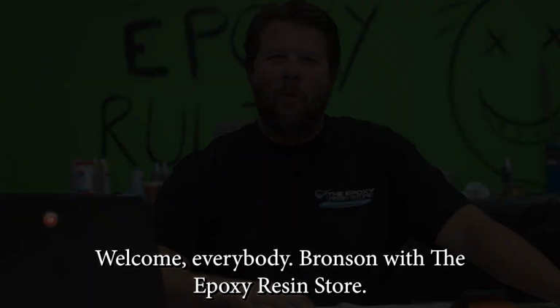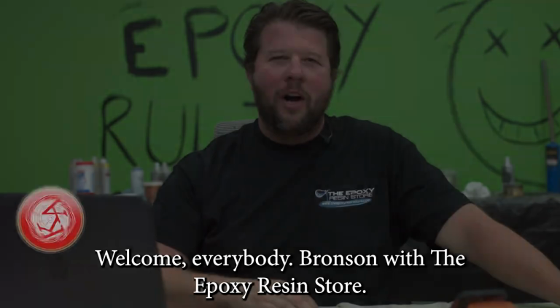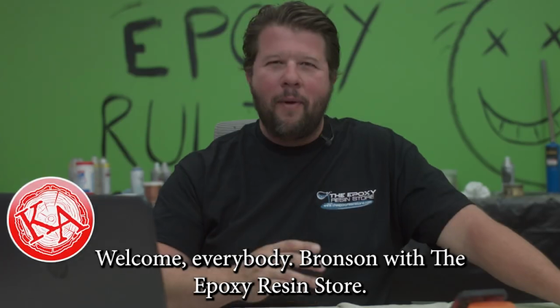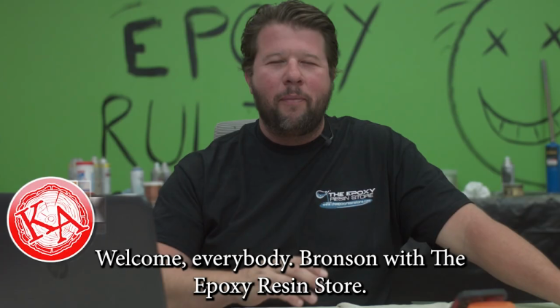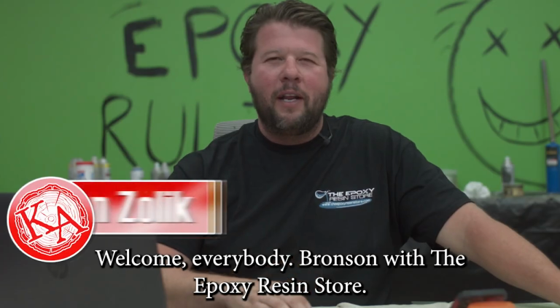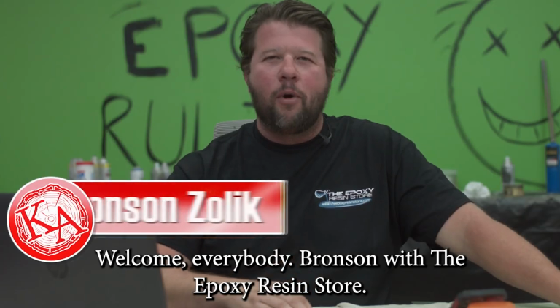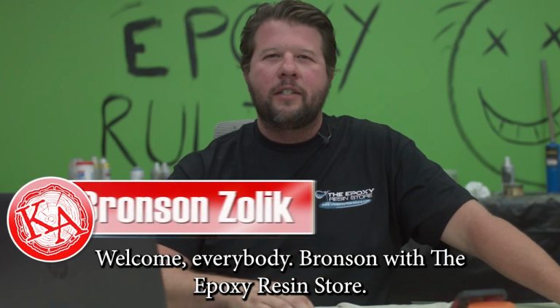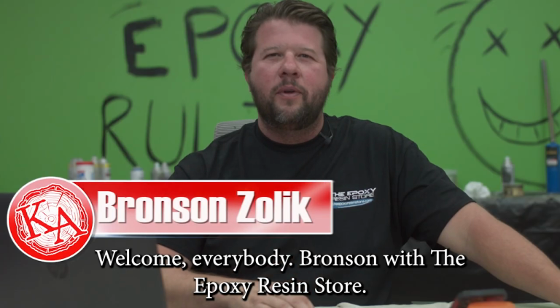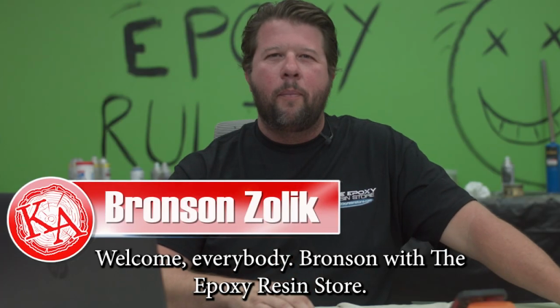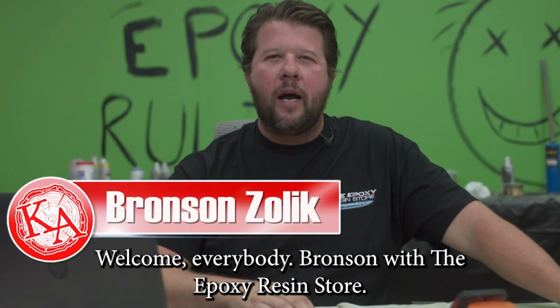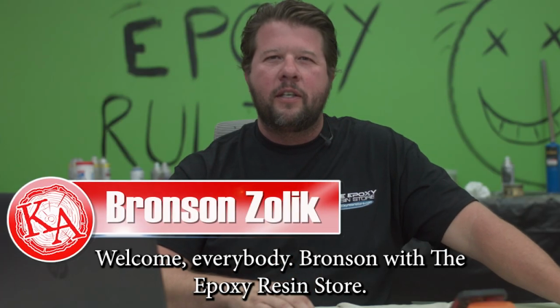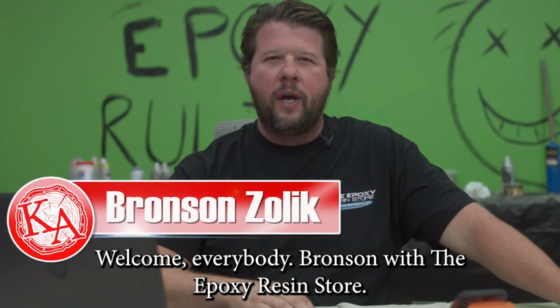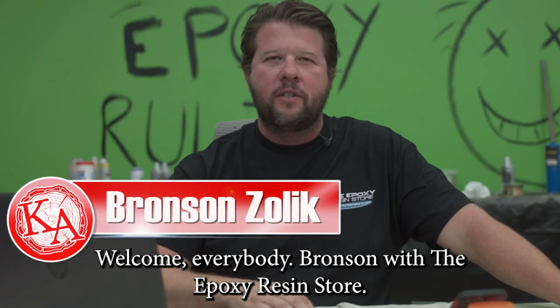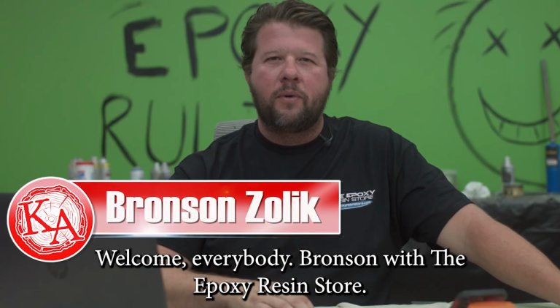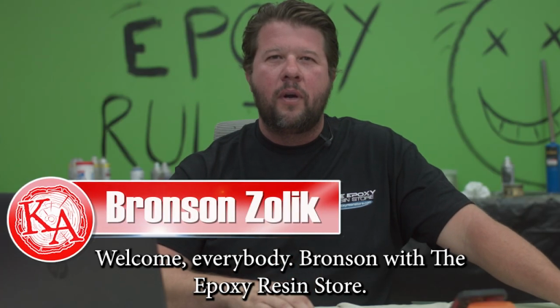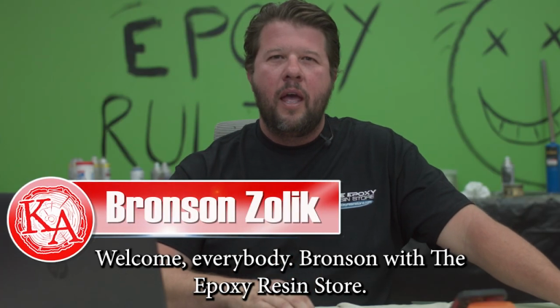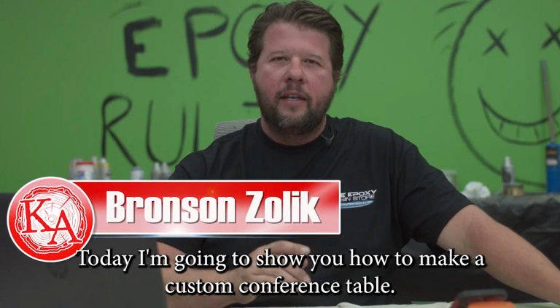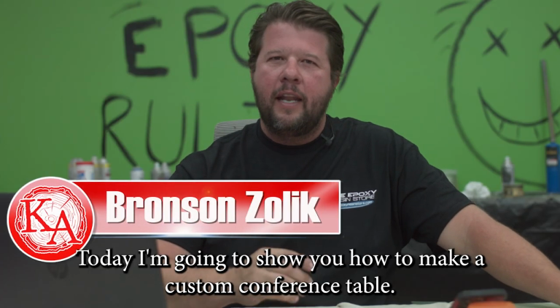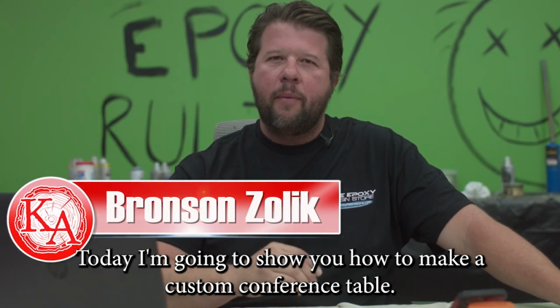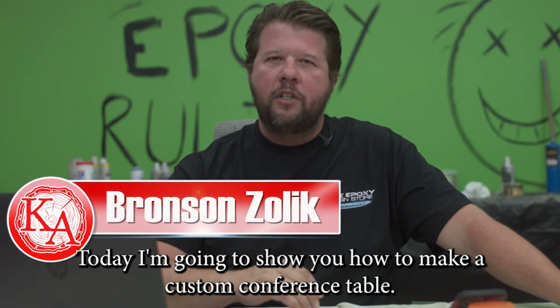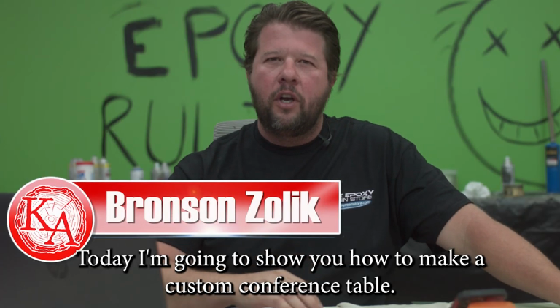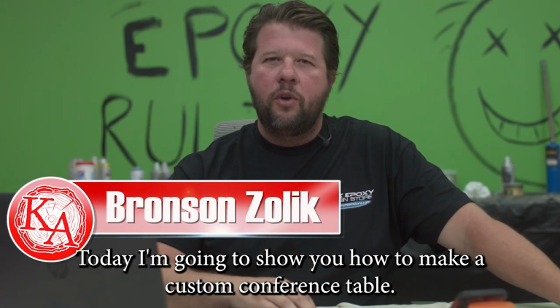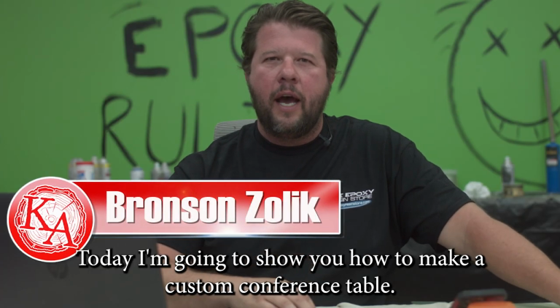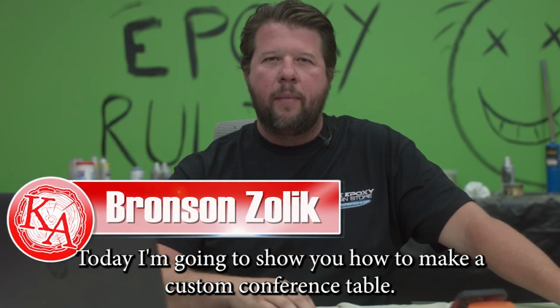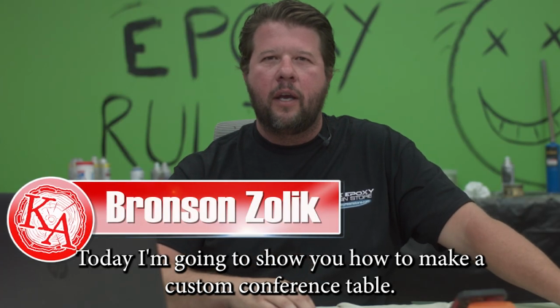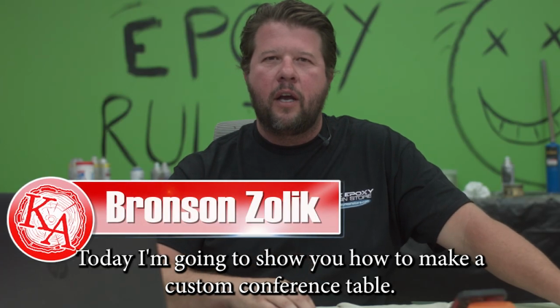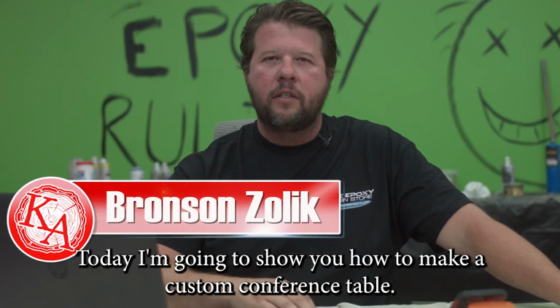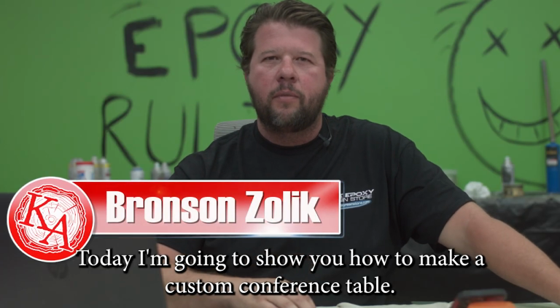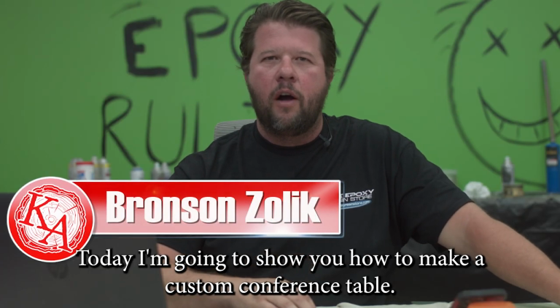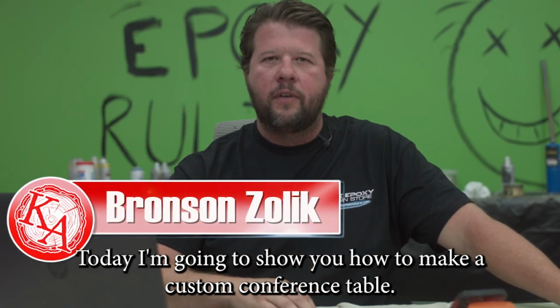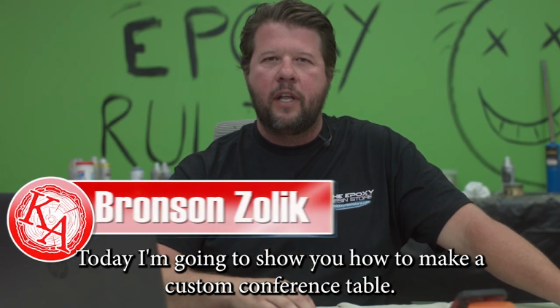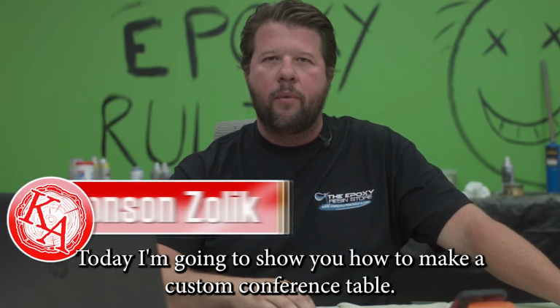Welcome everybody, Bronson with the Epoxy Resin Store. Today I'm going to show you how to make a custom conference table.